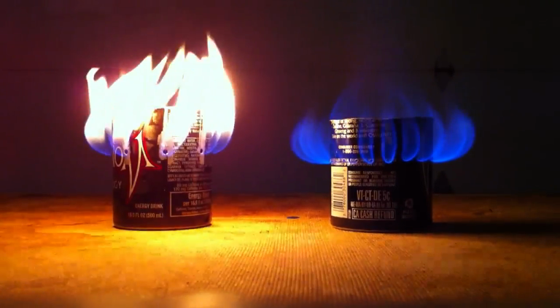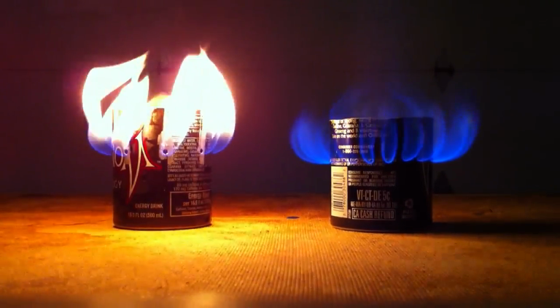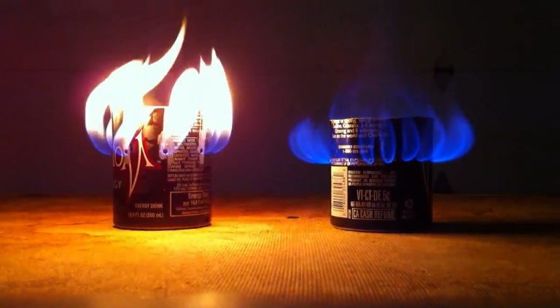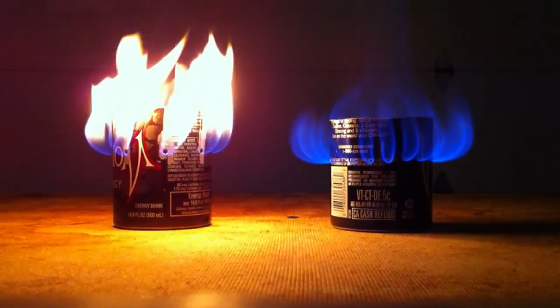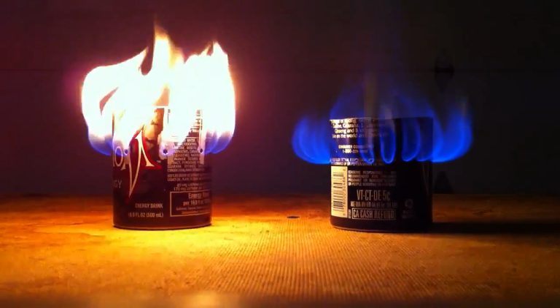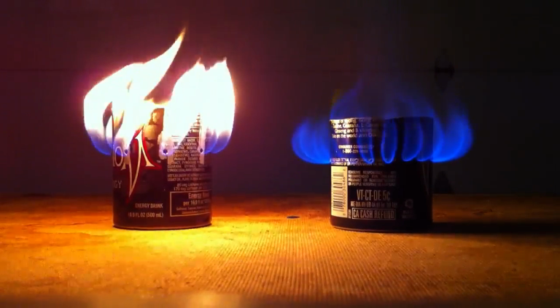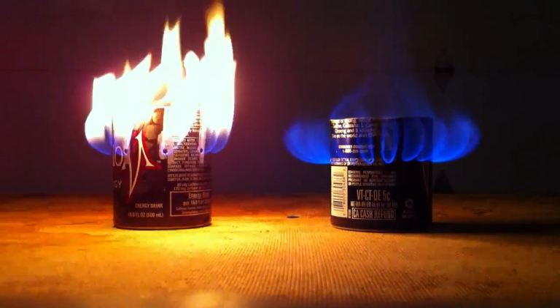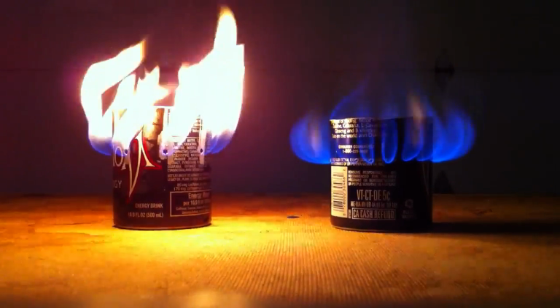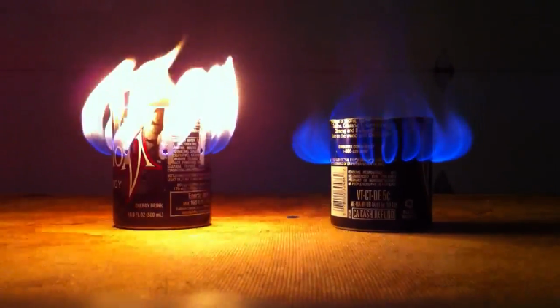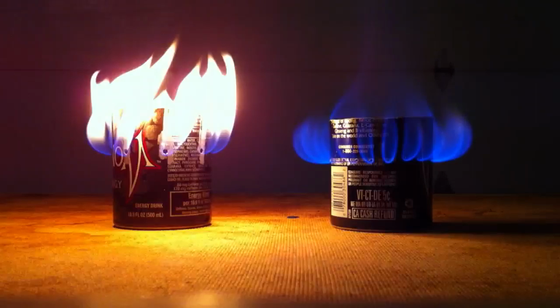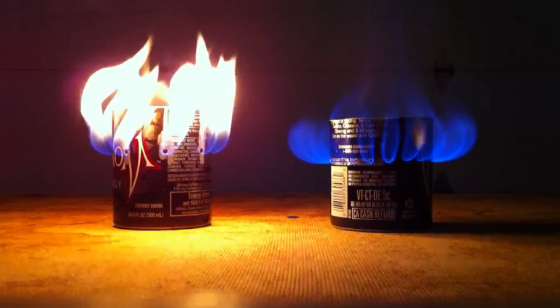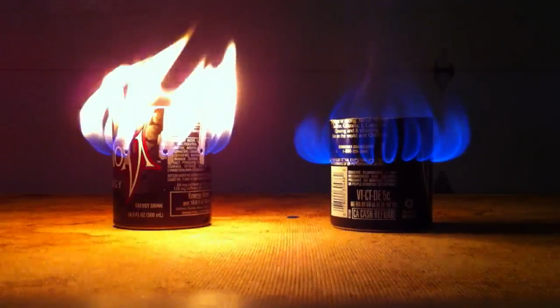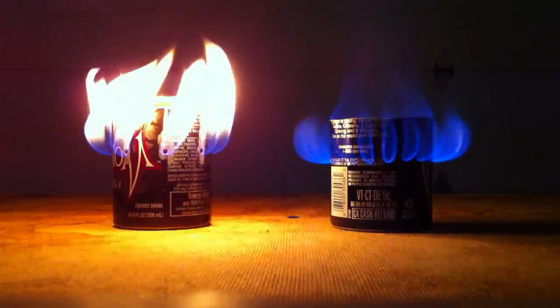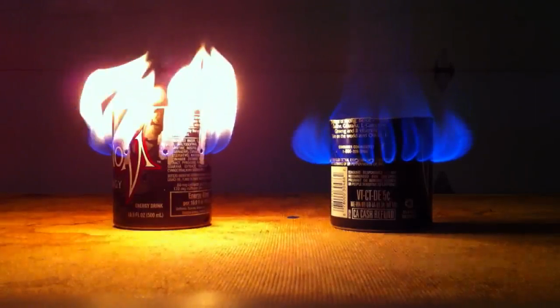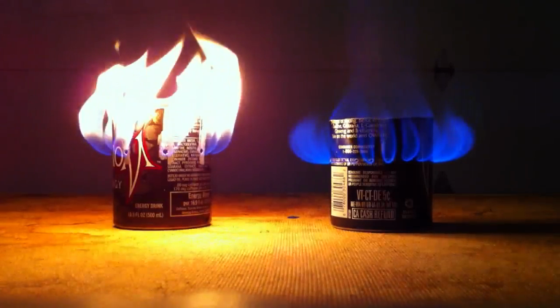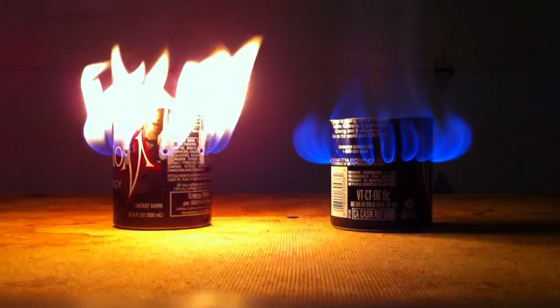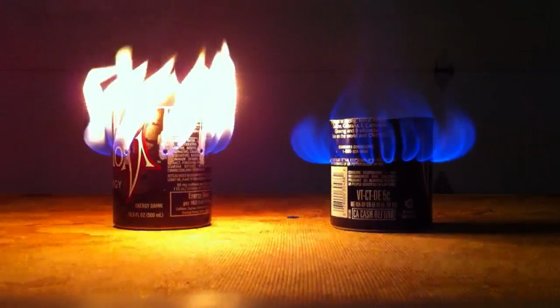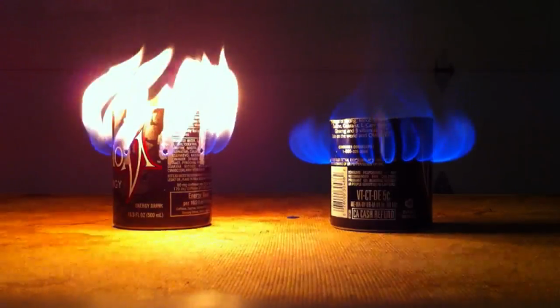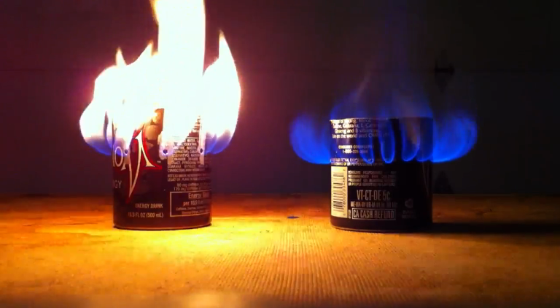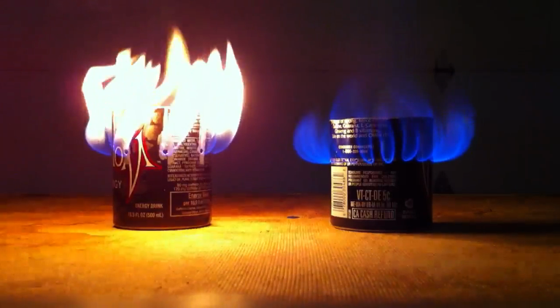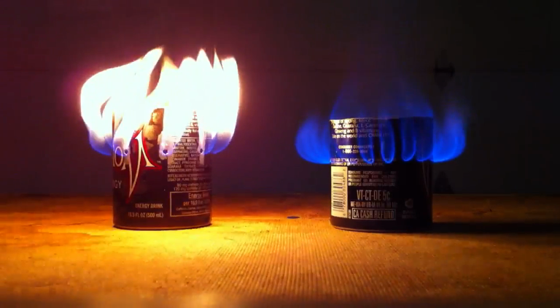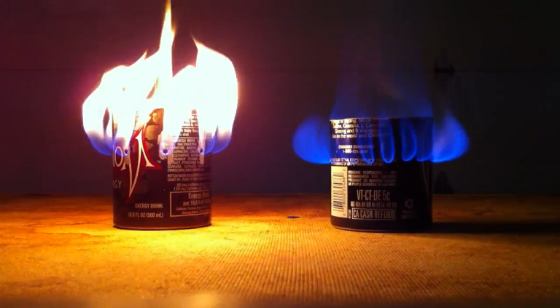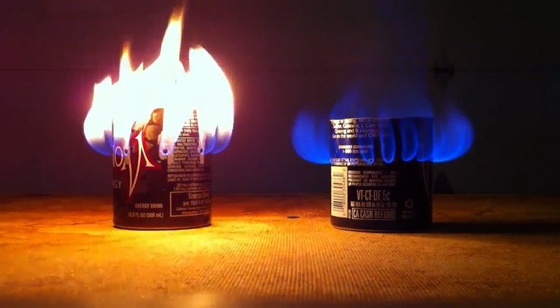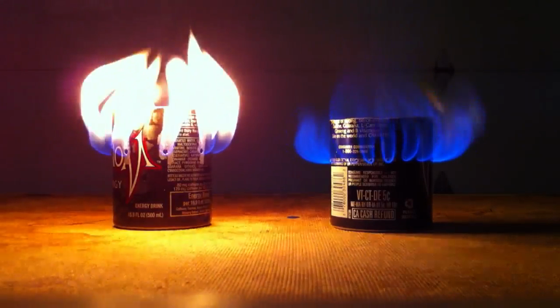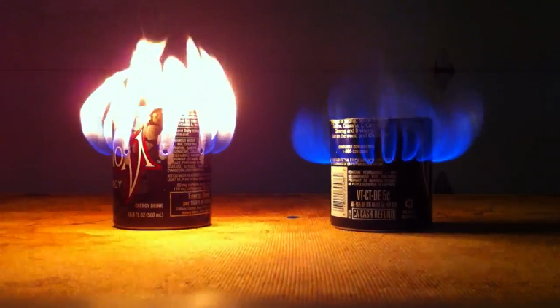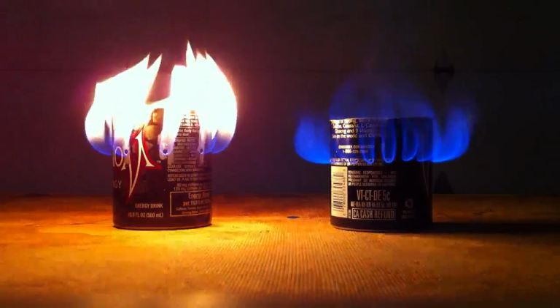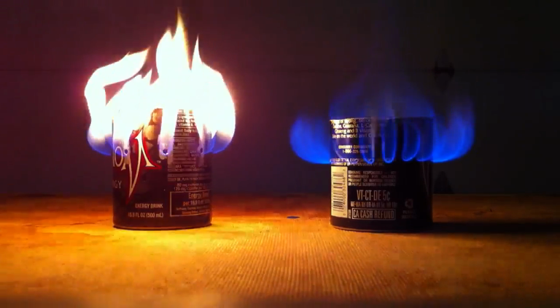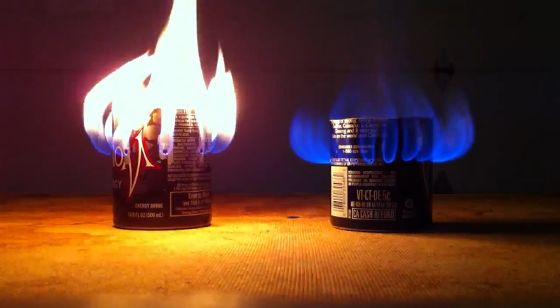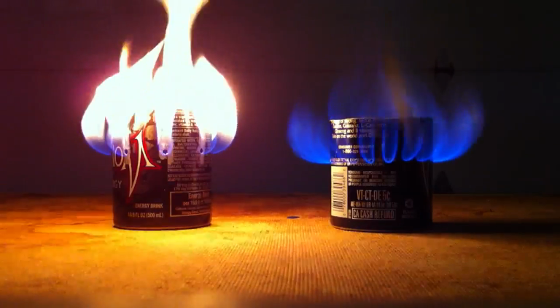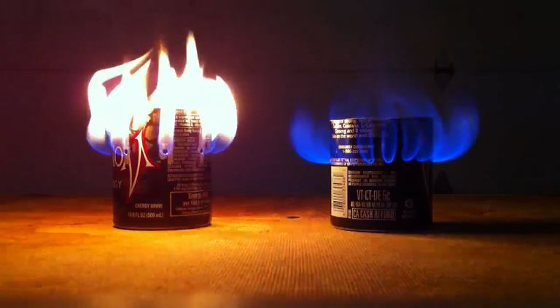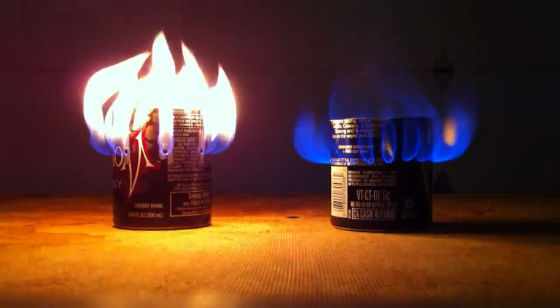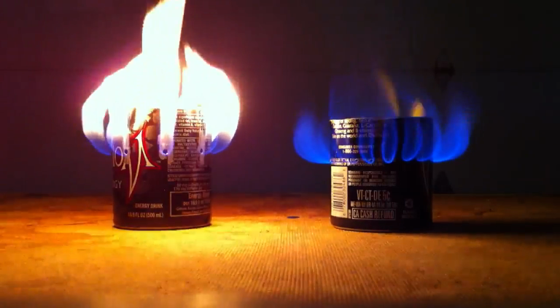And there you go. That's the difference between denatured alcohol and rubbing alcohol at 91%. It's just a little bit of a difference but it matters.